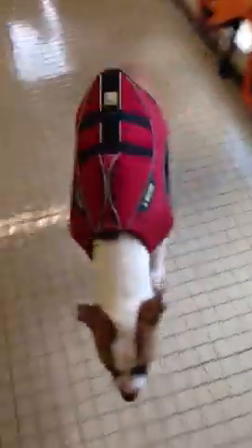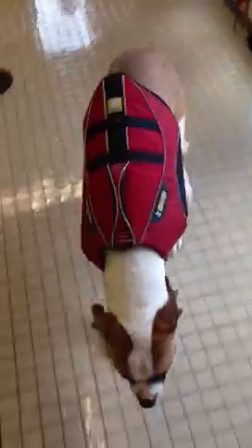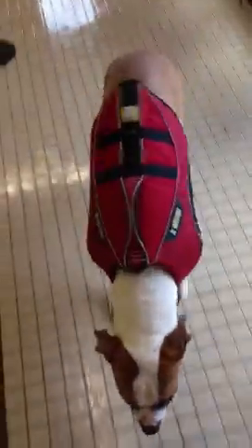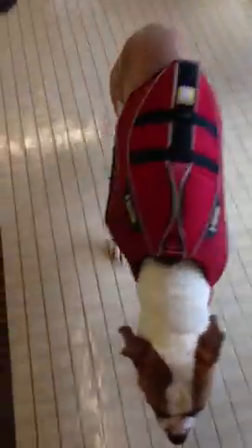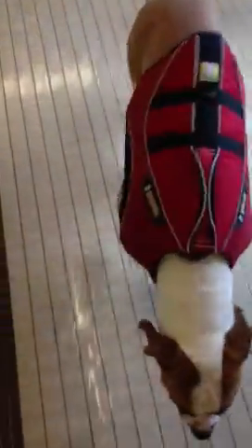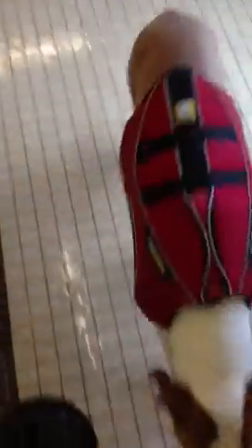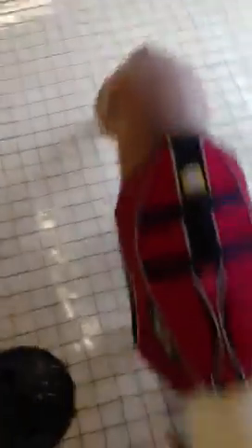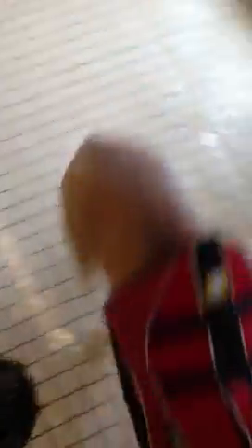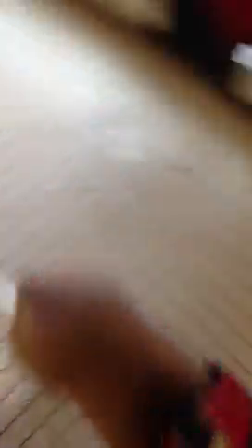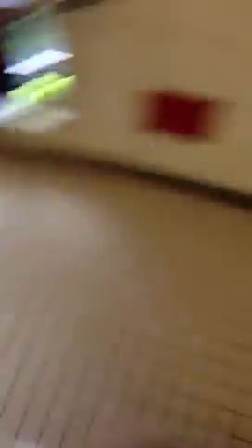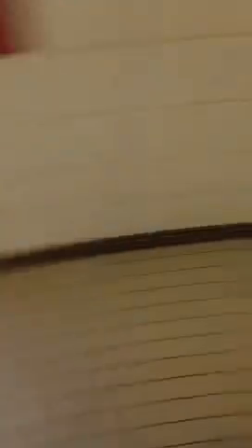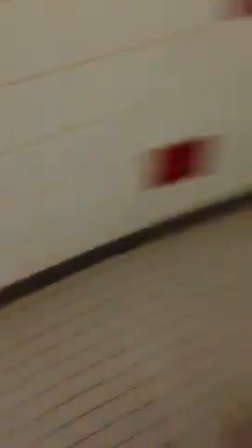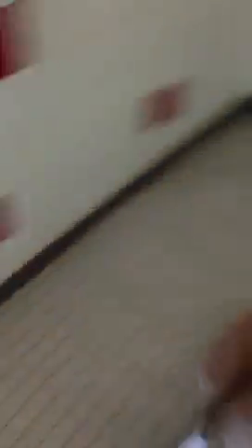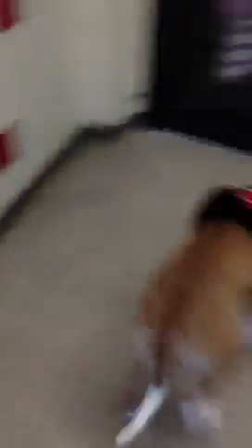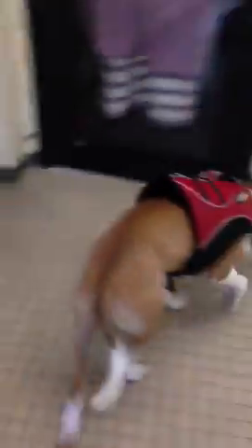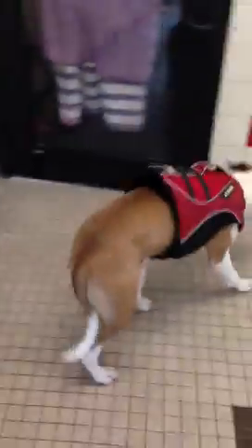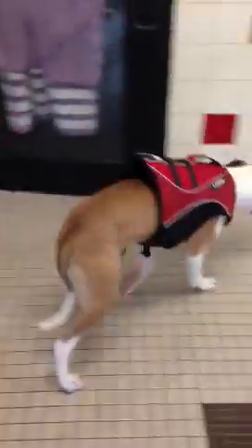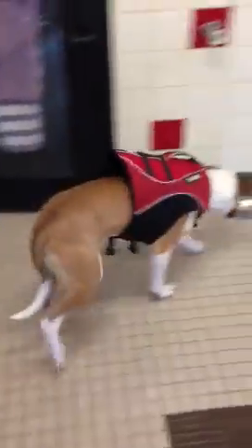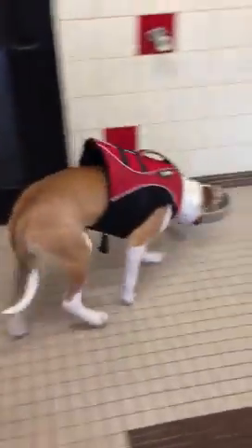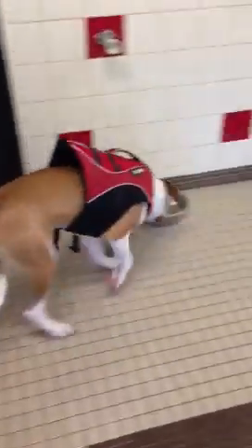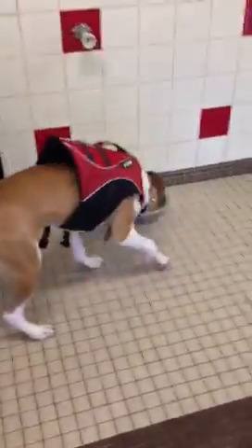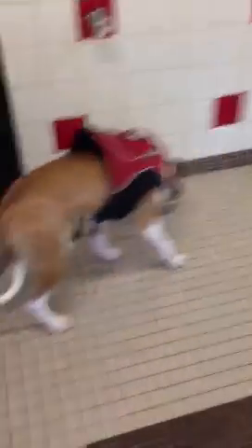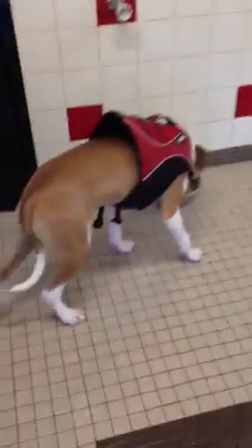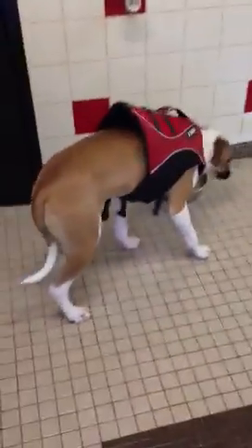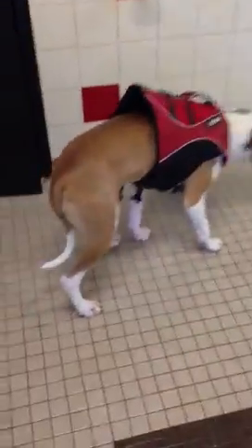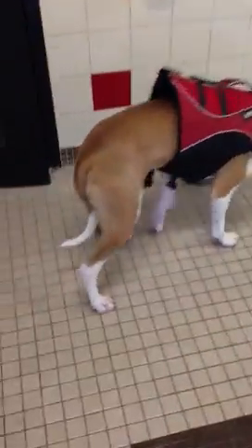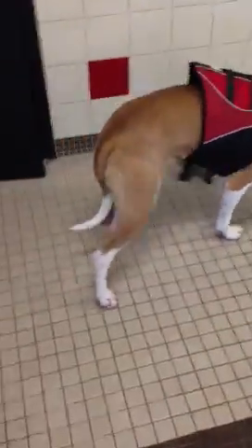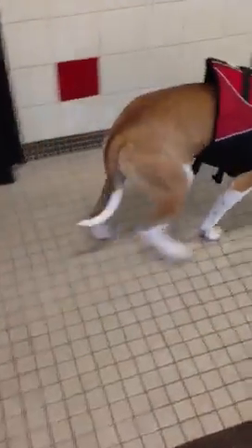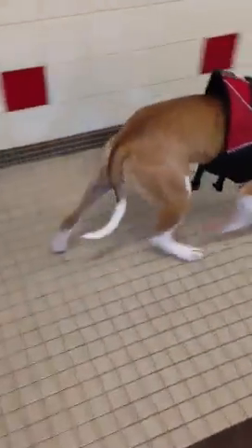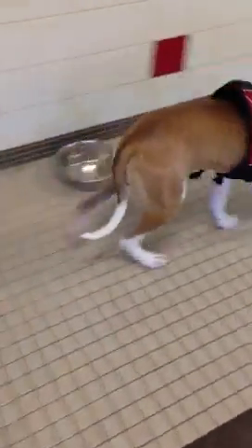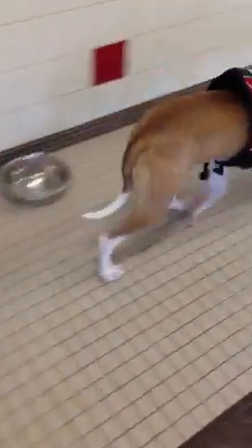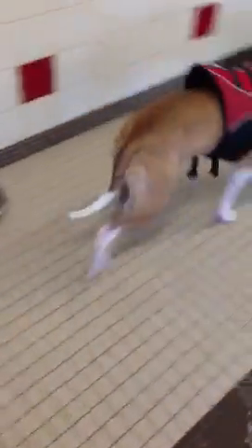It might be because he's a little nervous — hence the tucked tail.